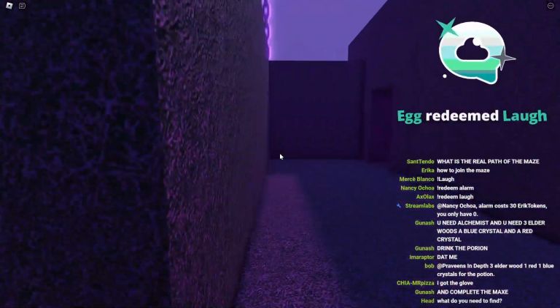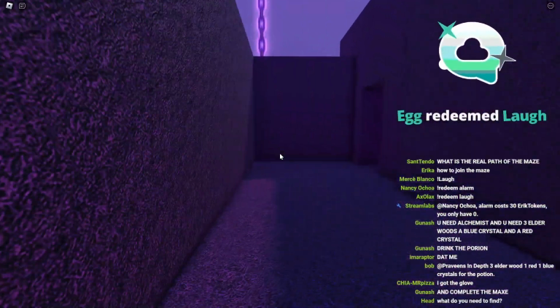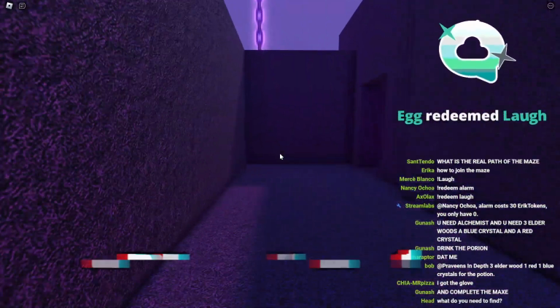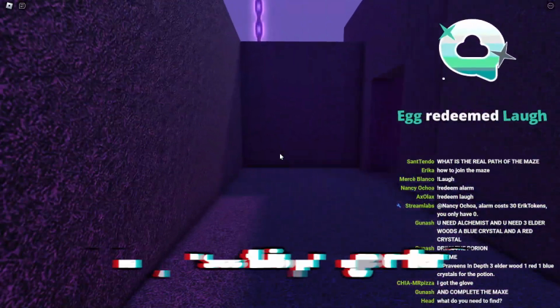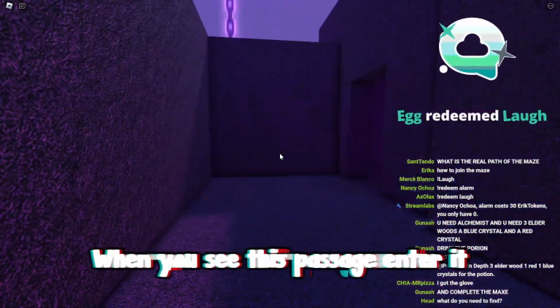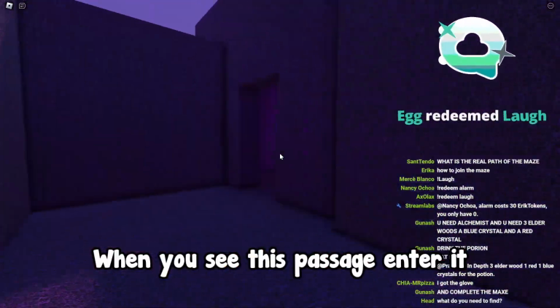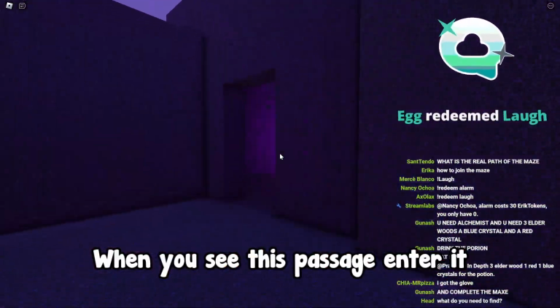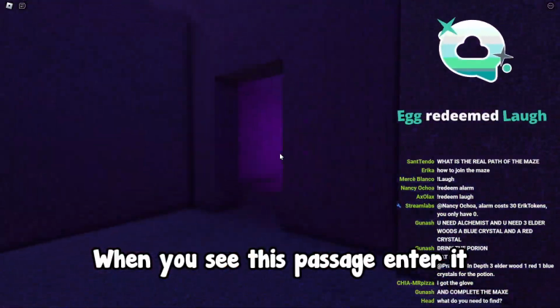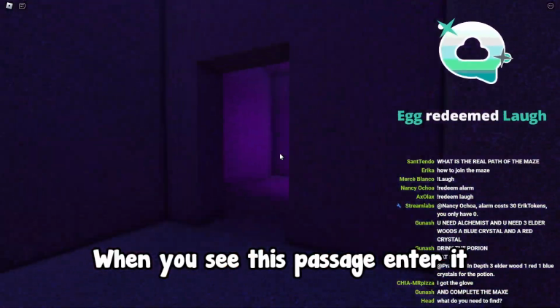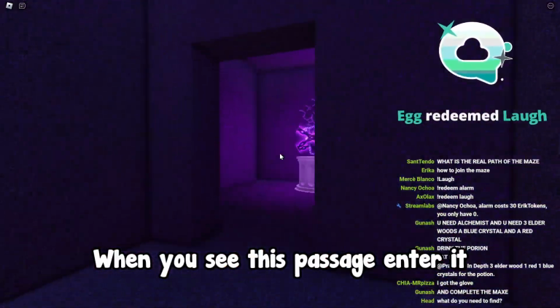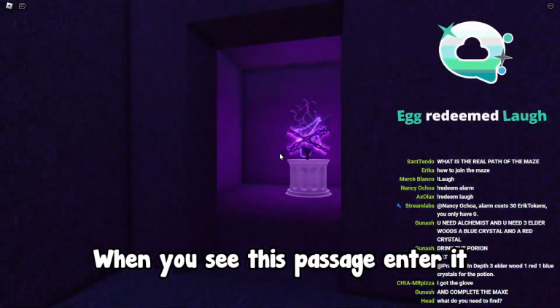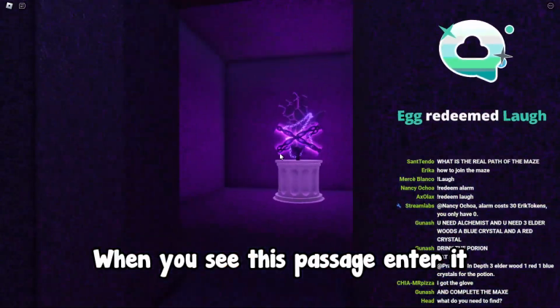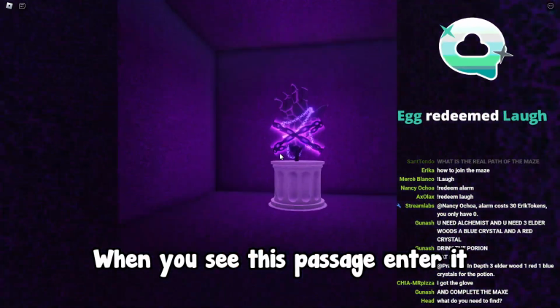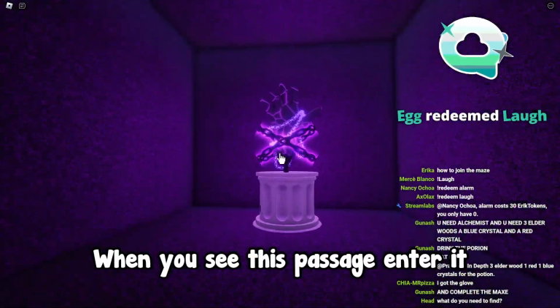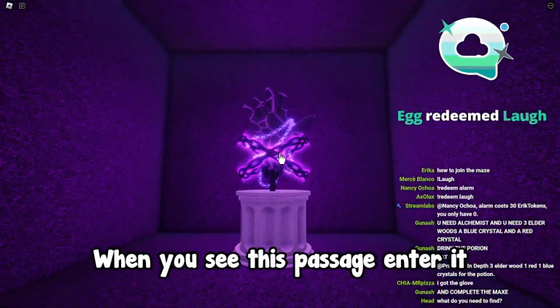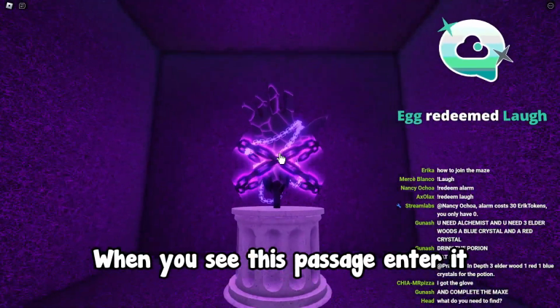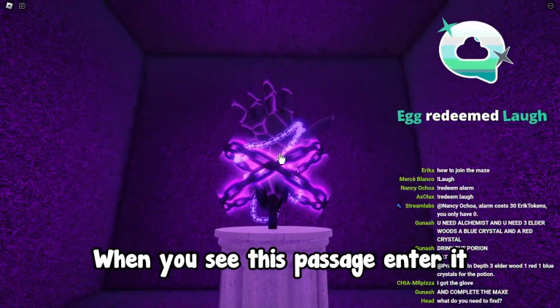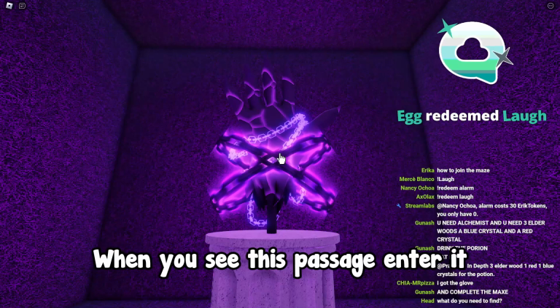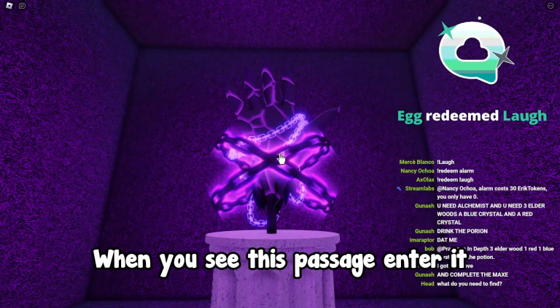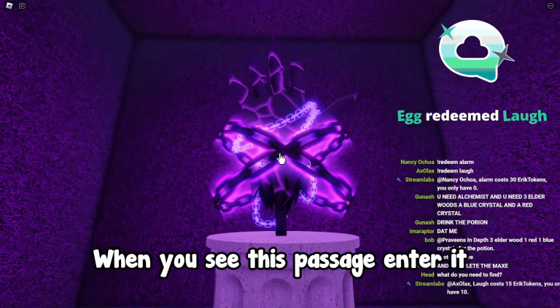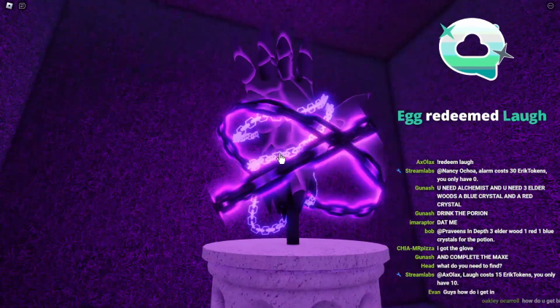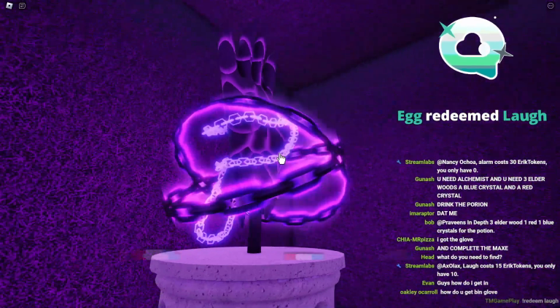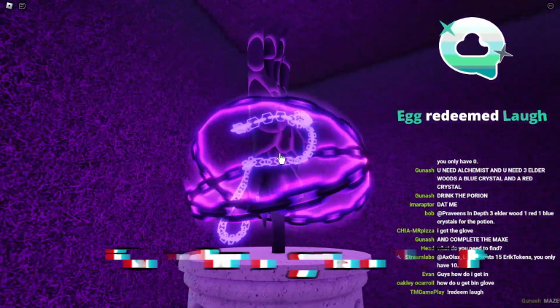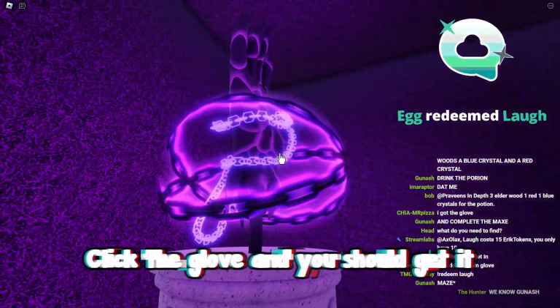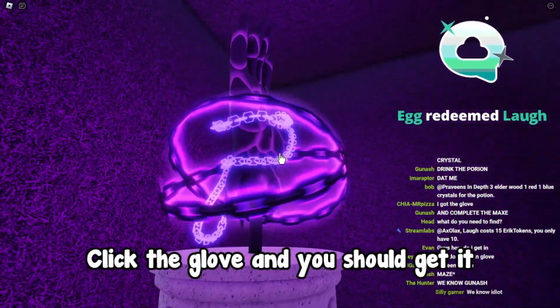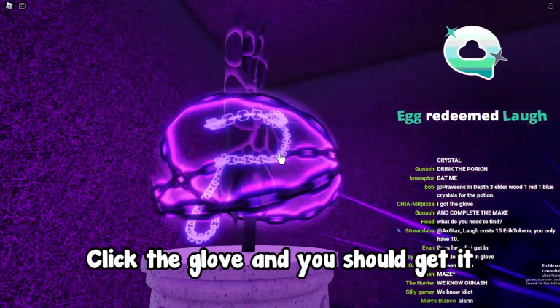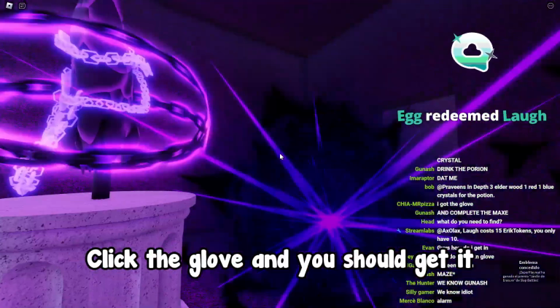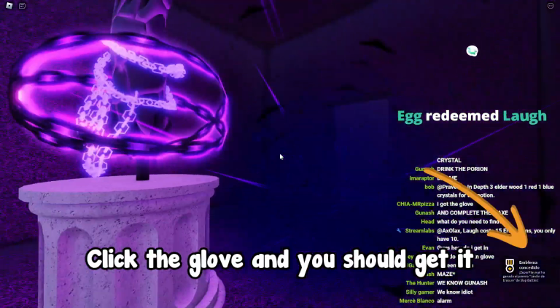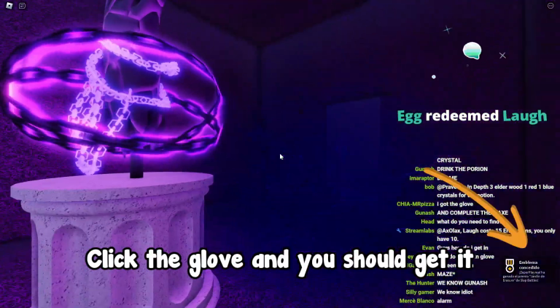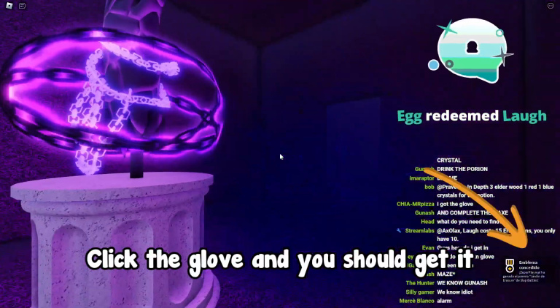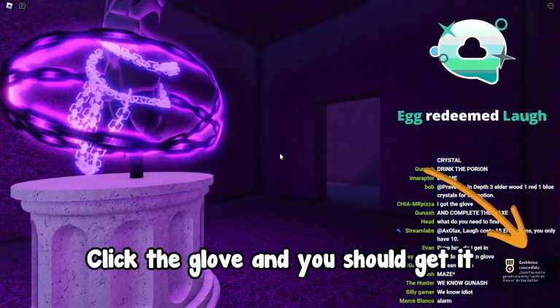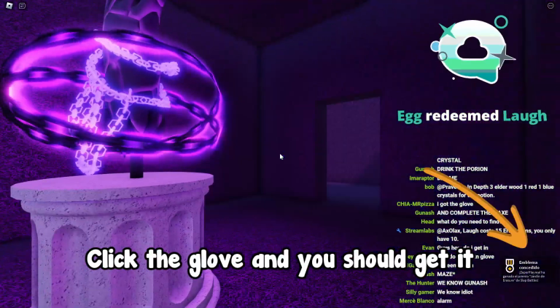When you see this passage, enter it. Click the glove and you should get it.